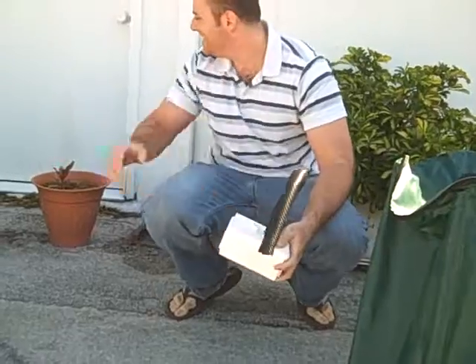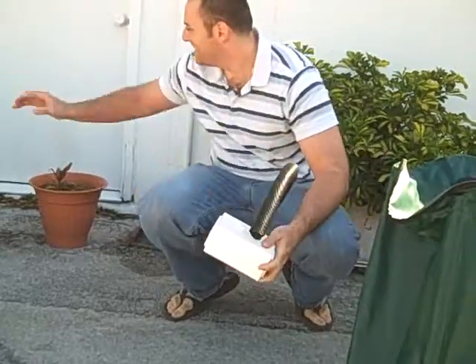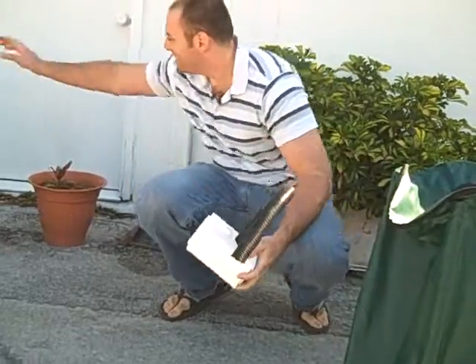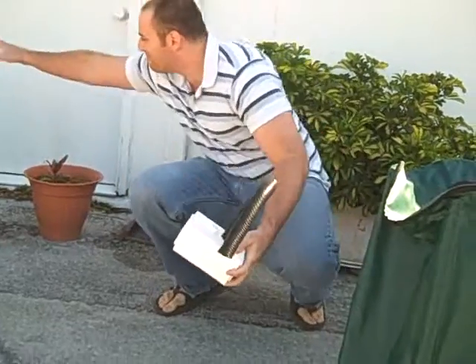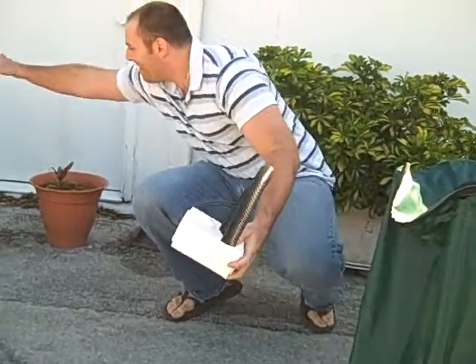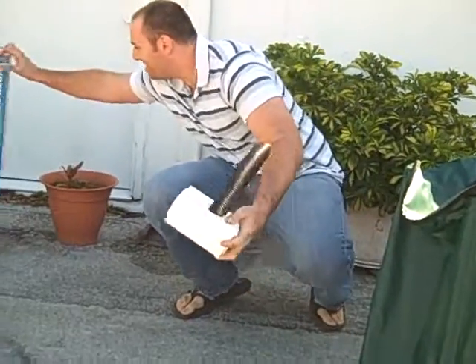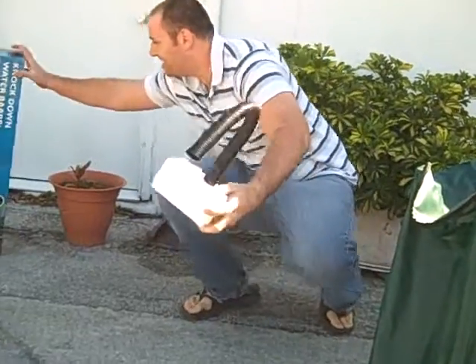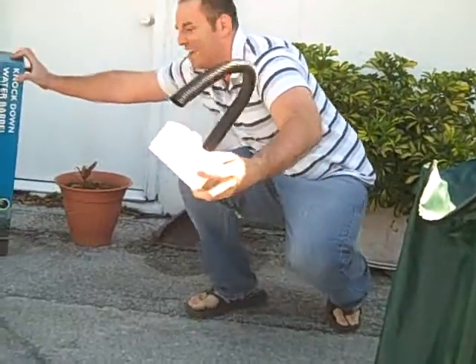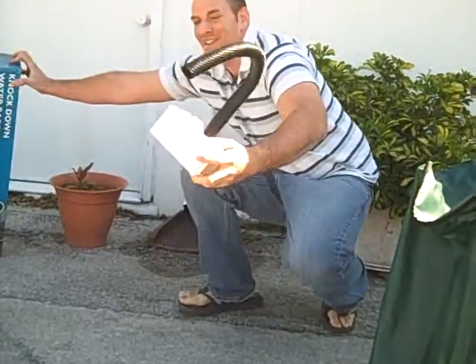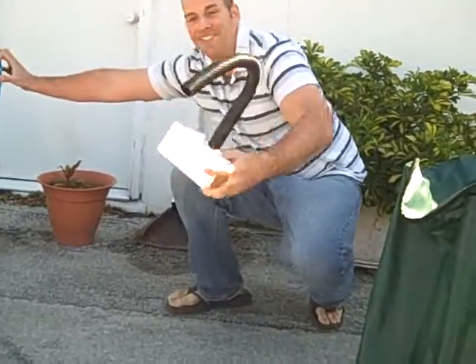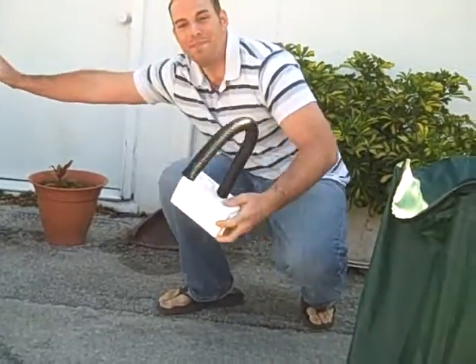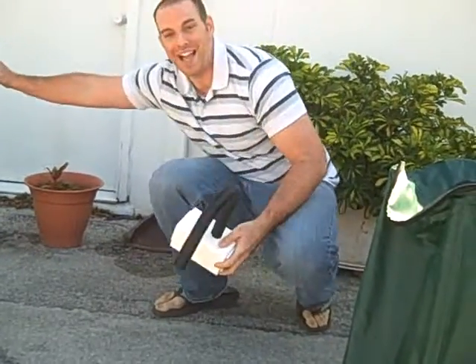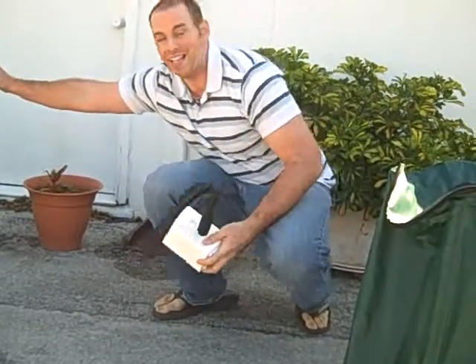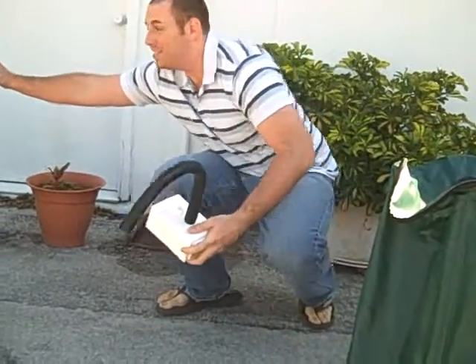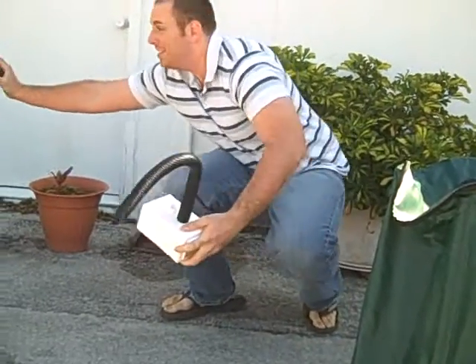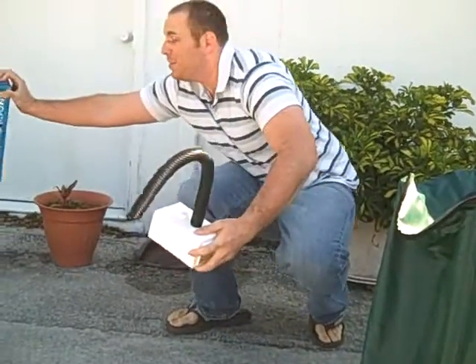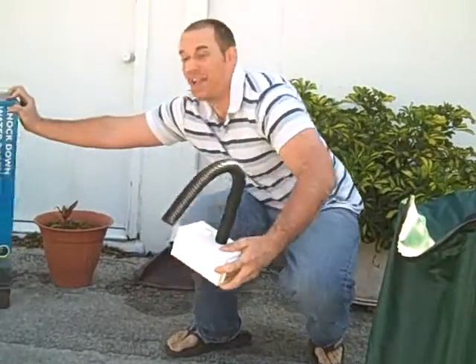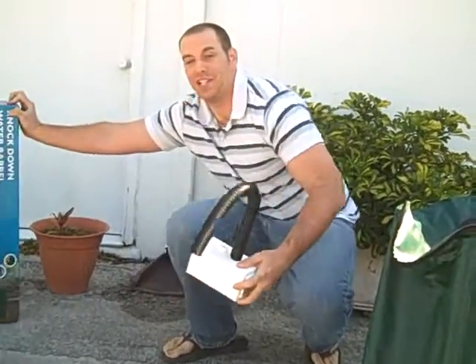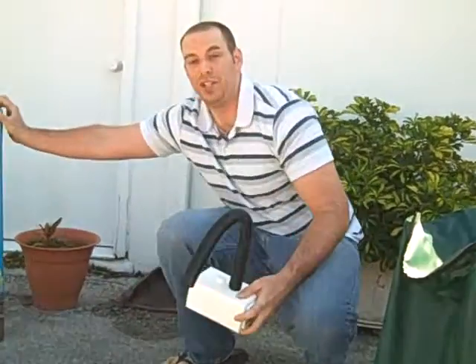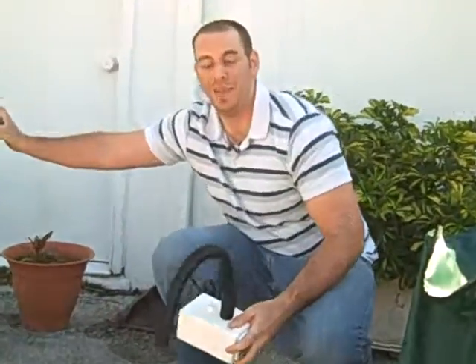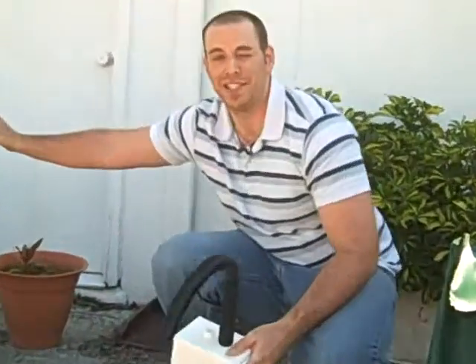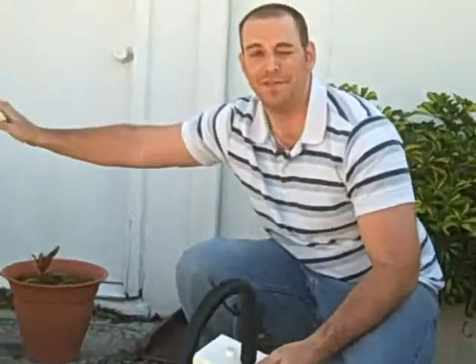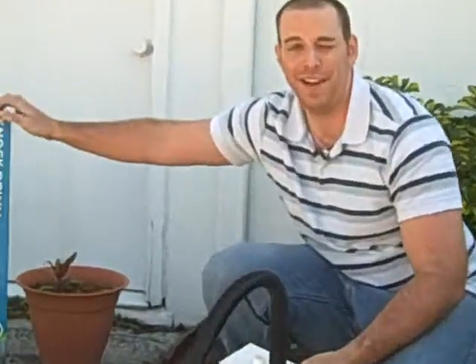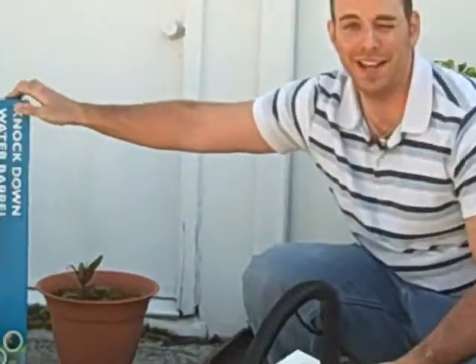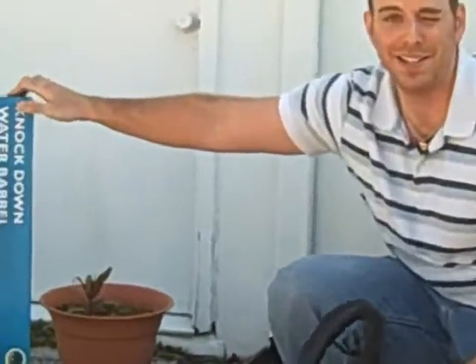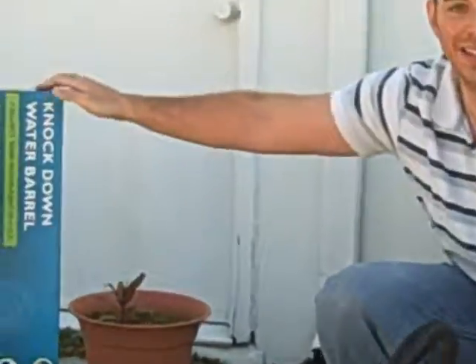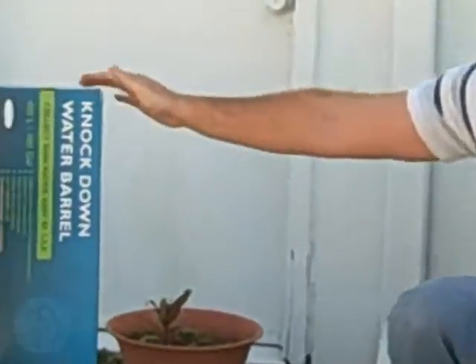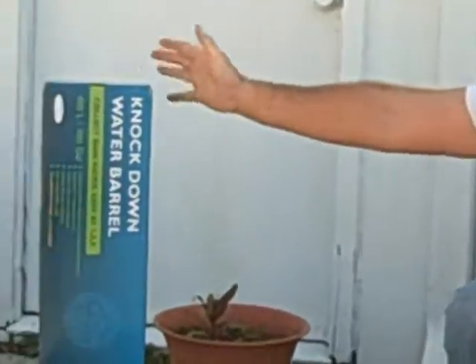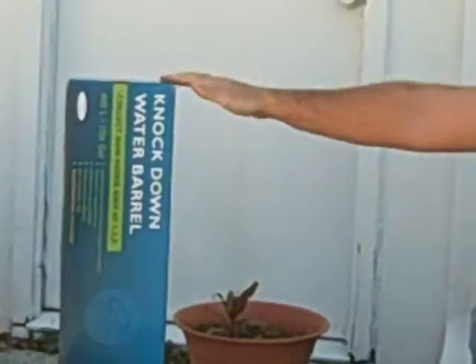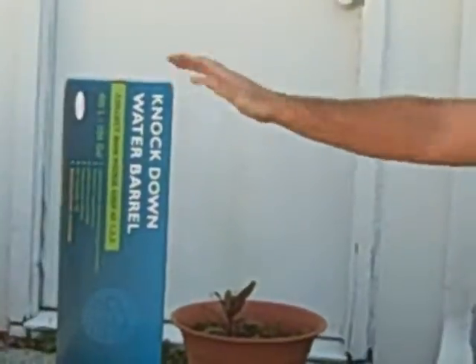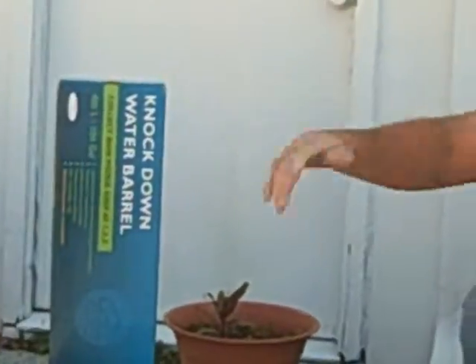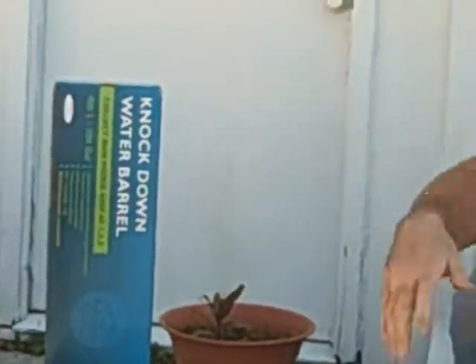This is our box. This is how it's packaged — it ships via UPS and FedEx, and it's very lightweight.